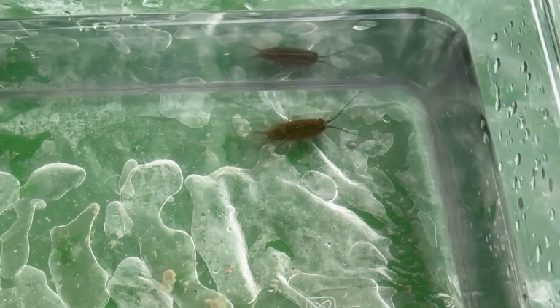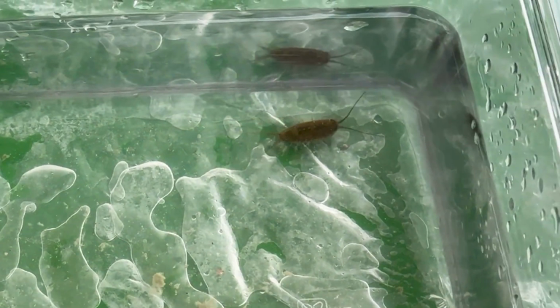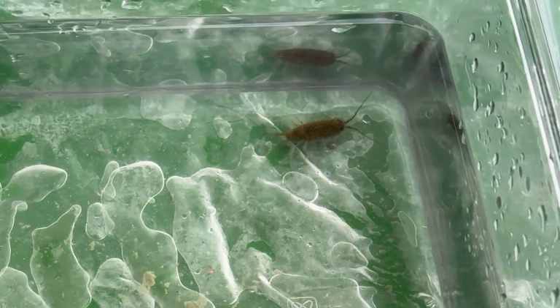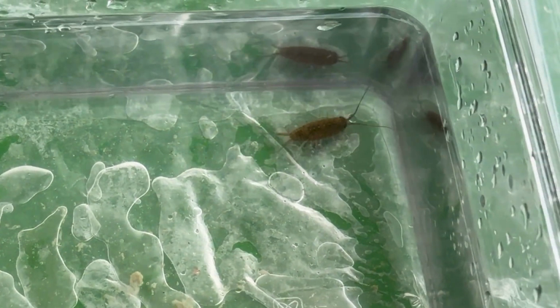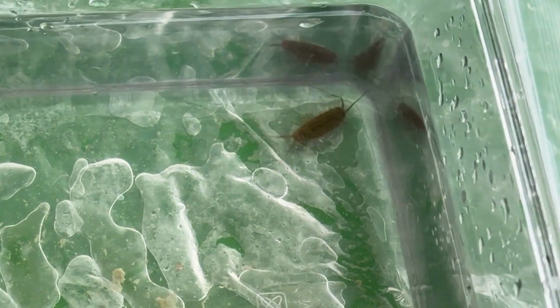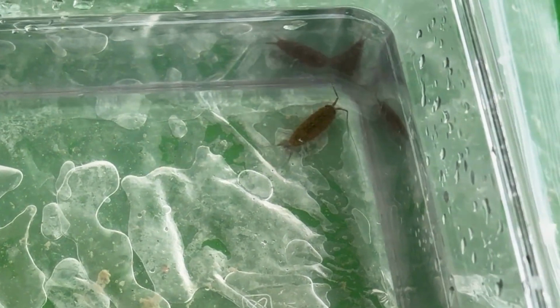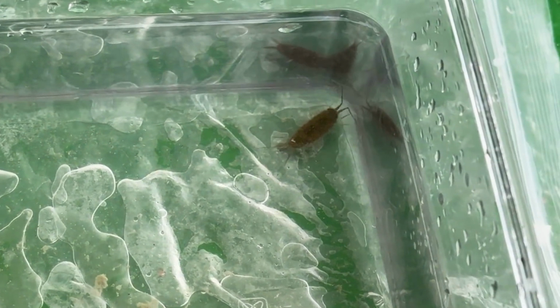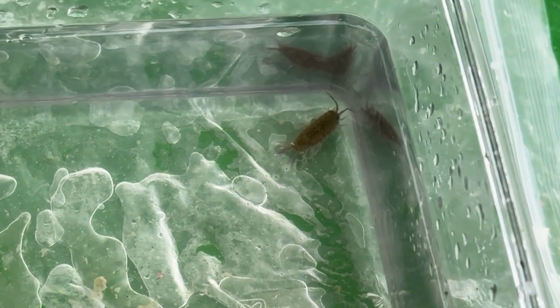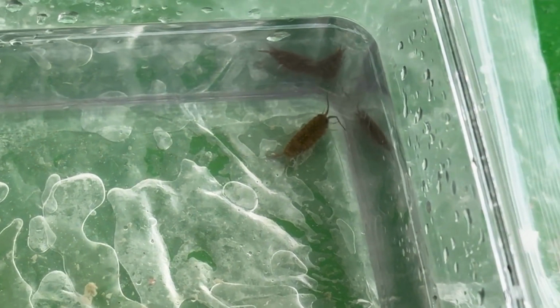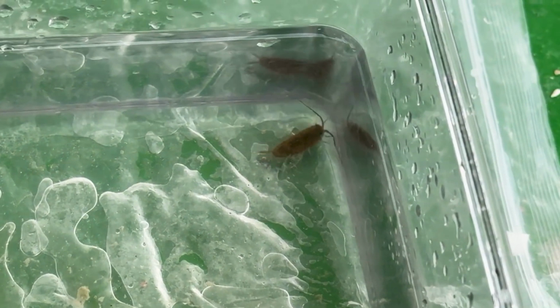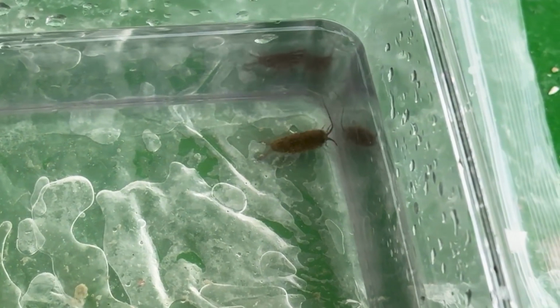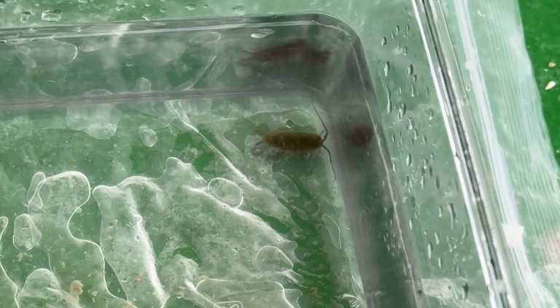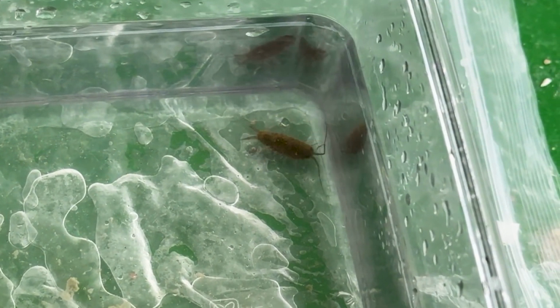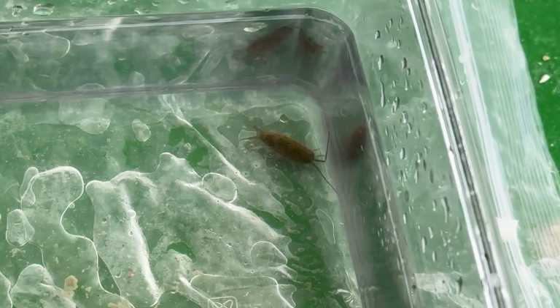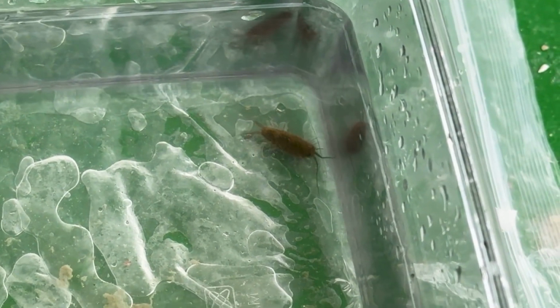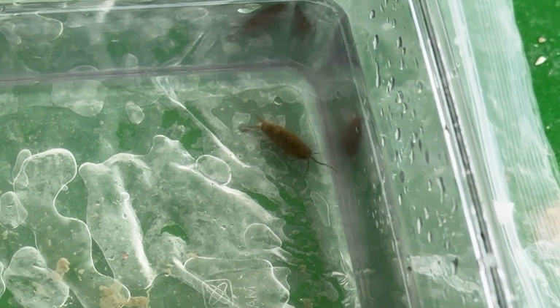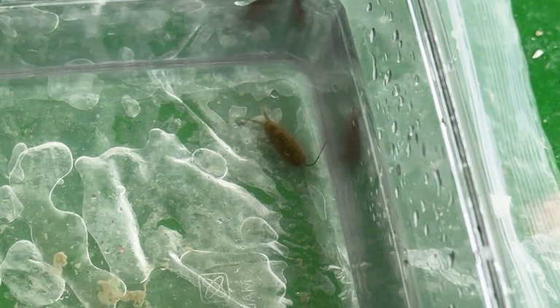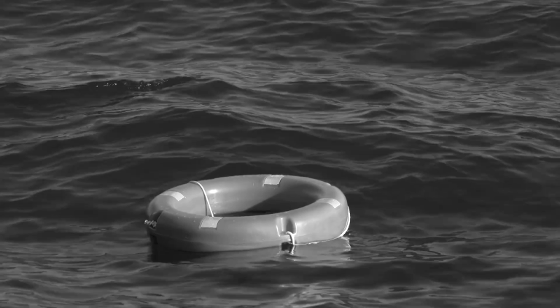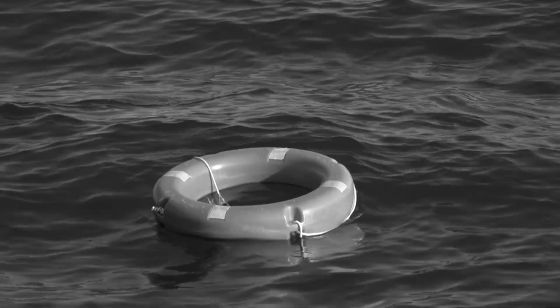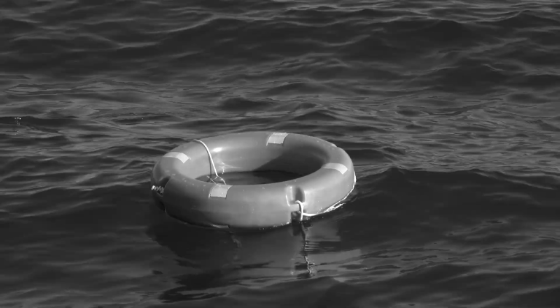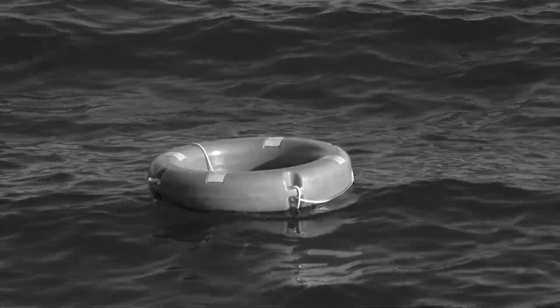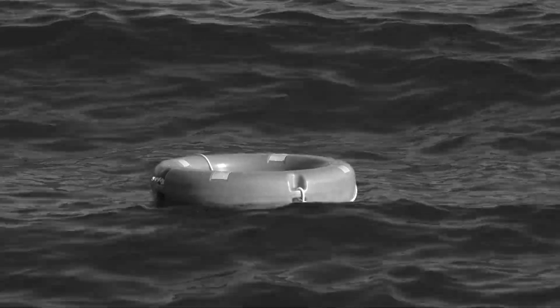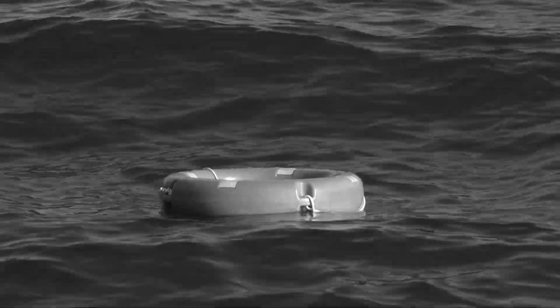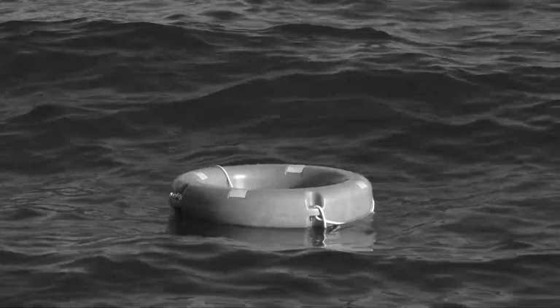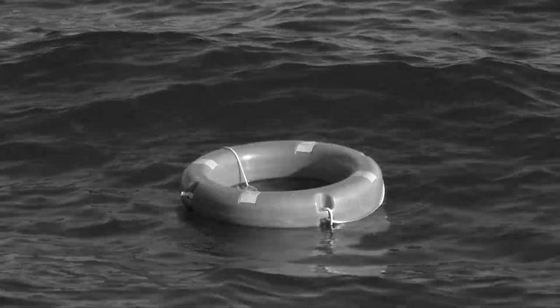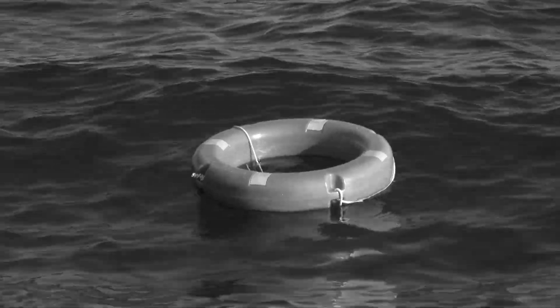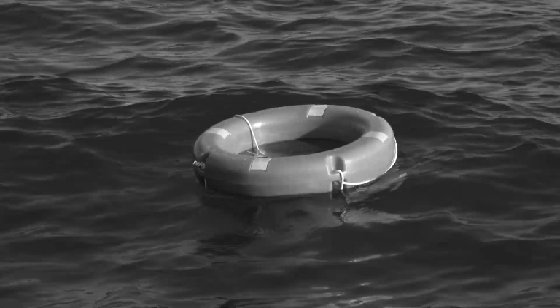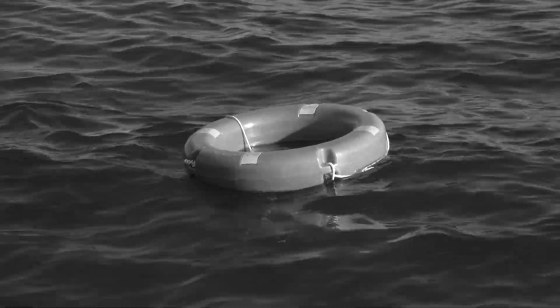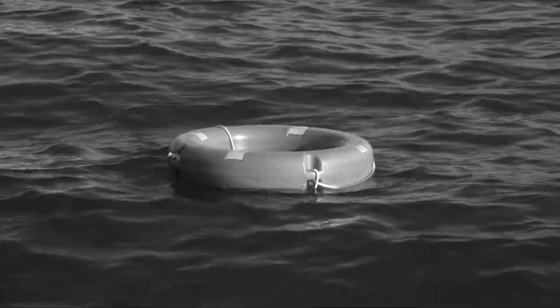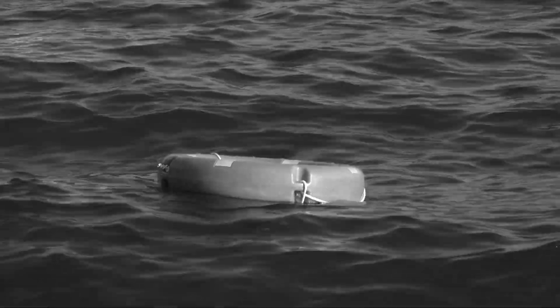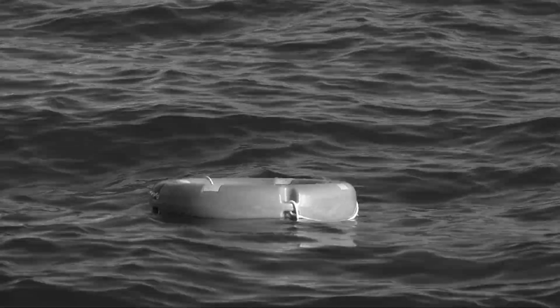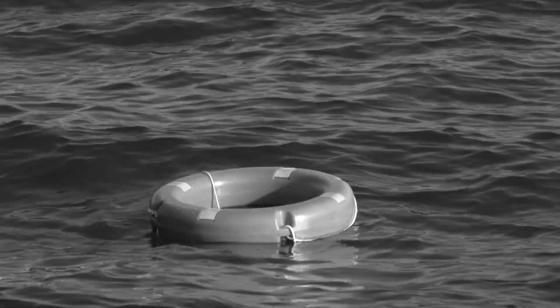But since sea slaters aren't aquatic animals, leaving them underwater for too long can cause them to drown.